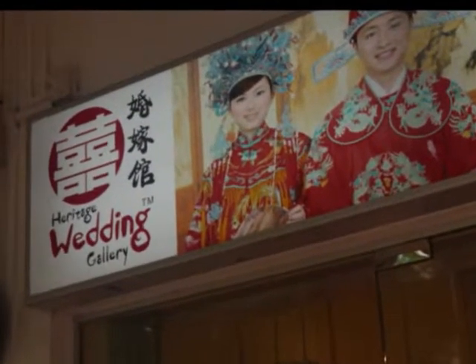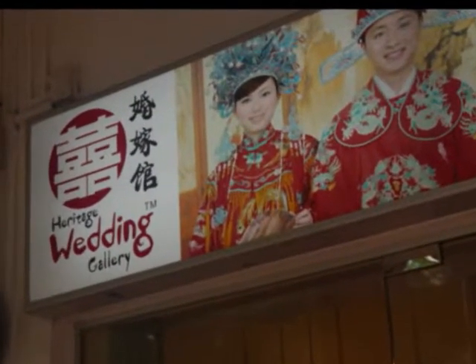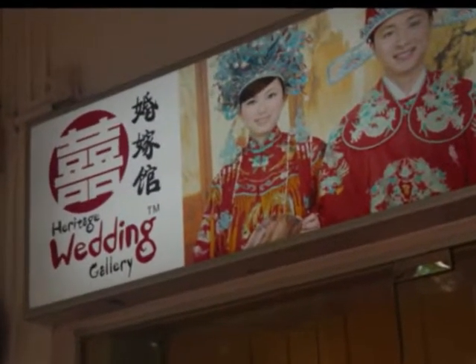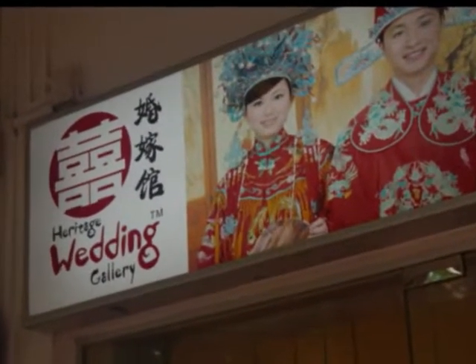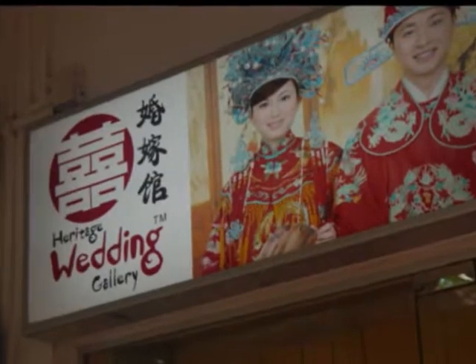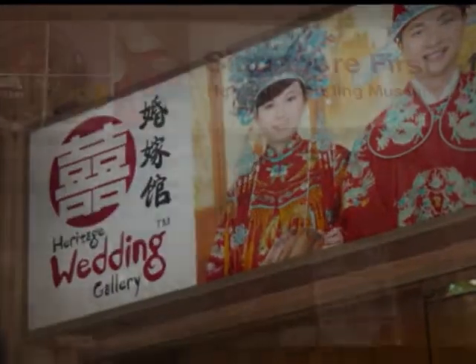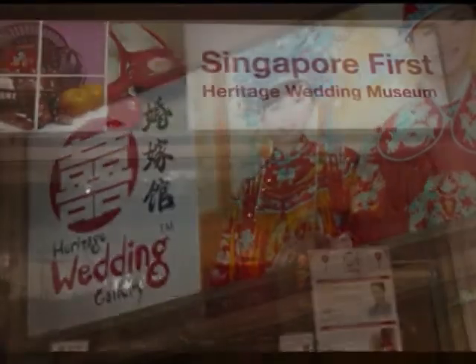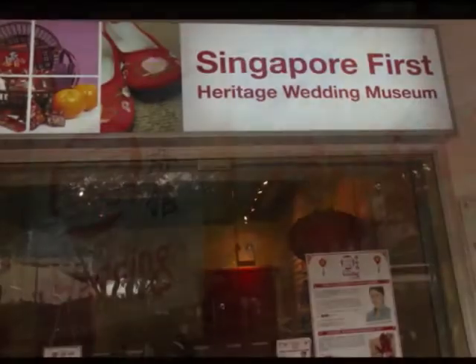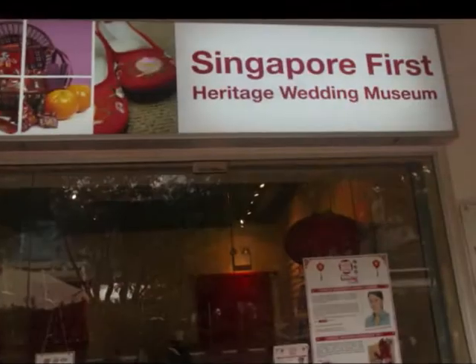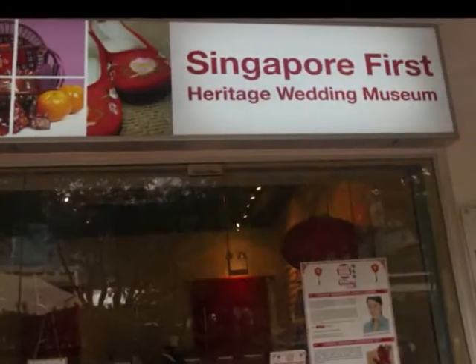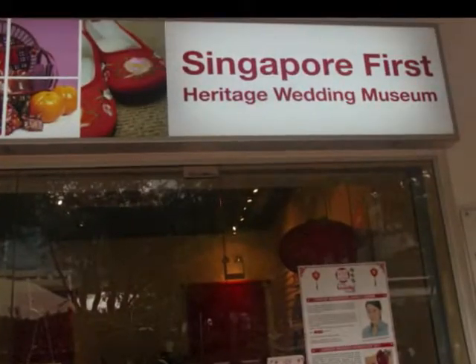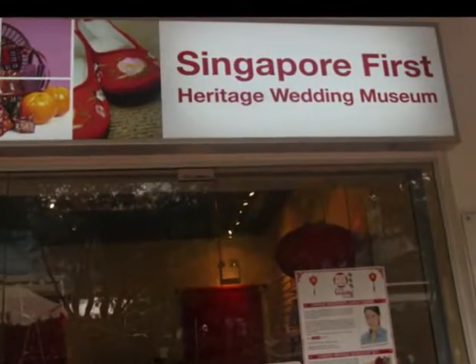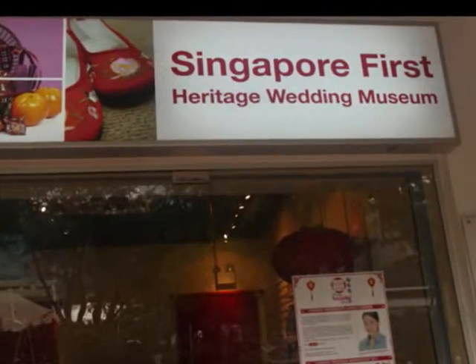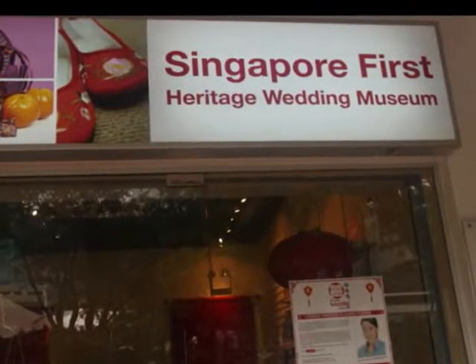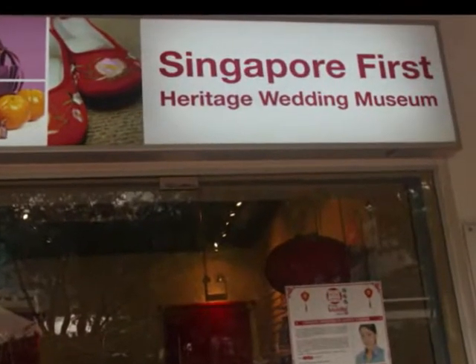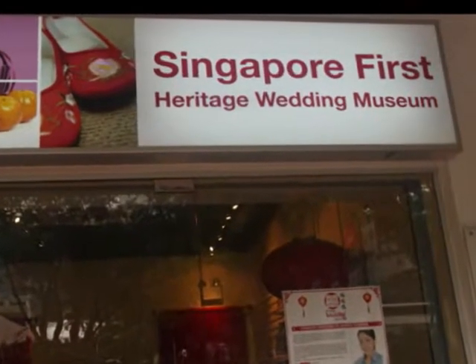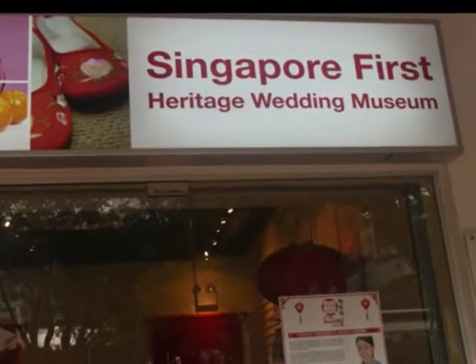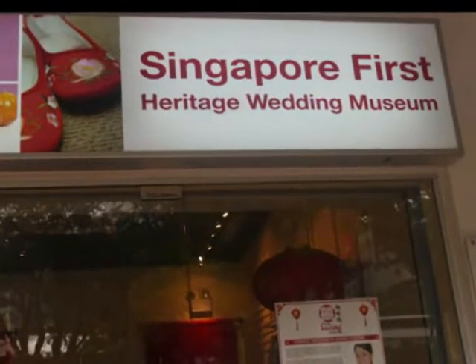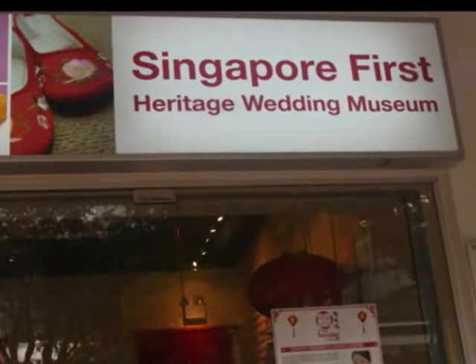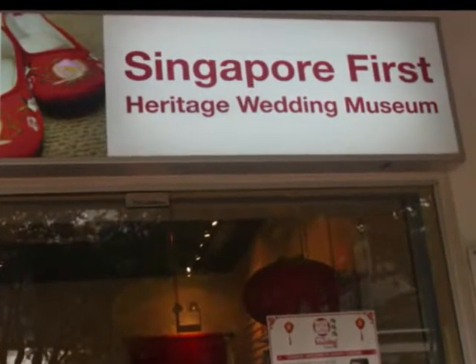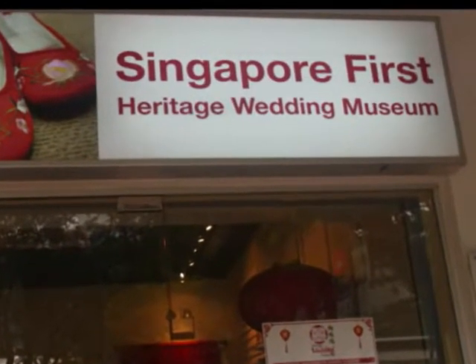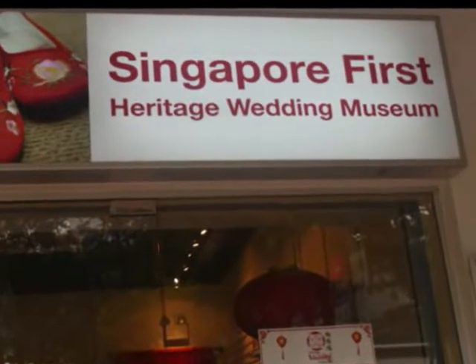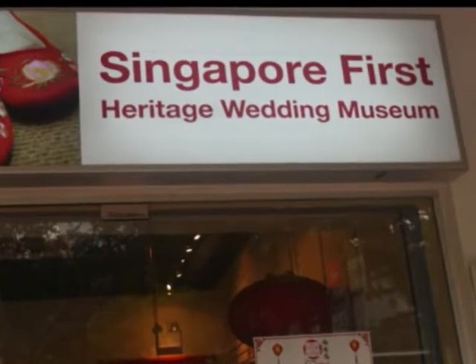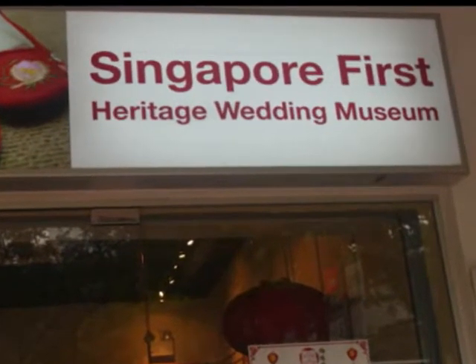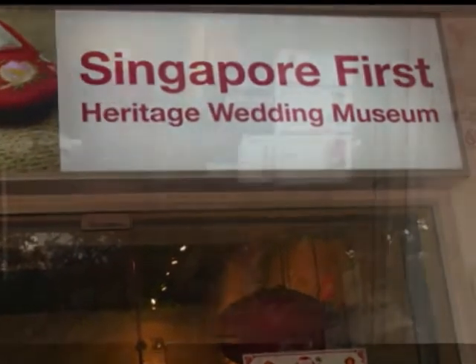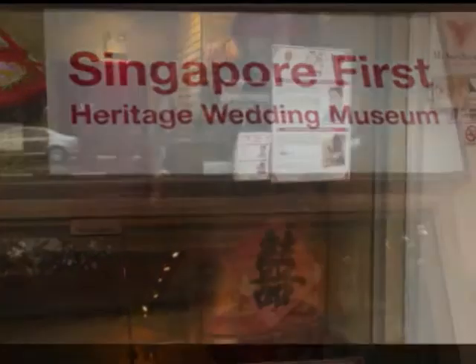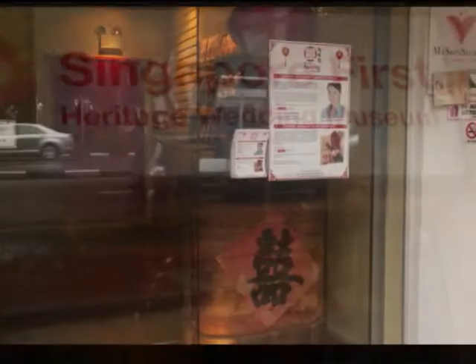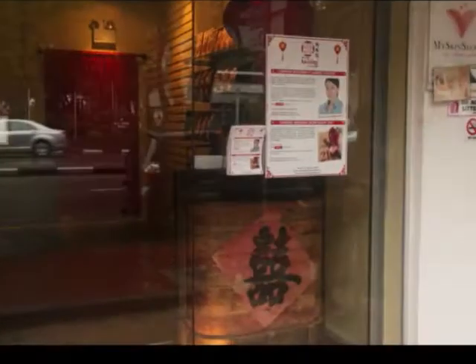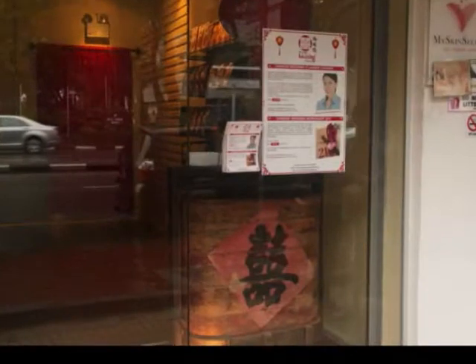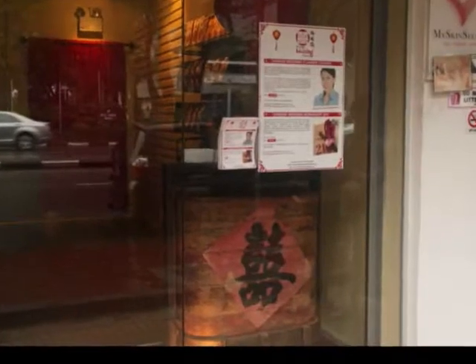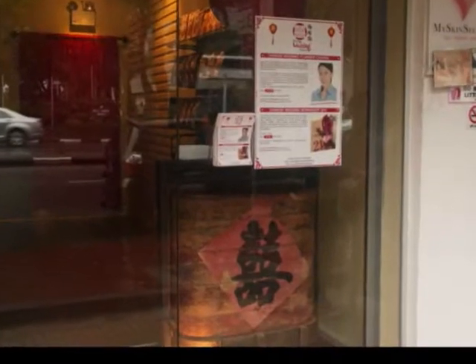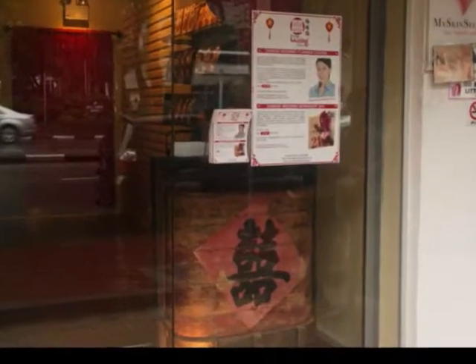The Heritage Wedding Gallery was established in 2010 to create awareness among people about this rich heritage.